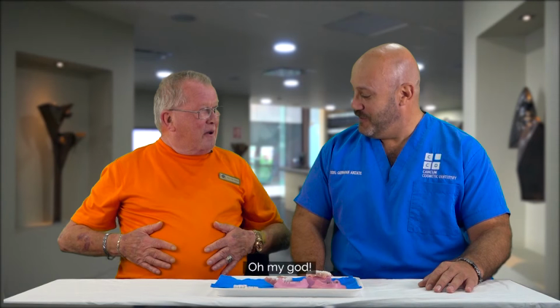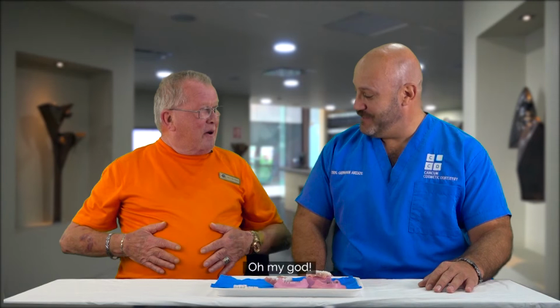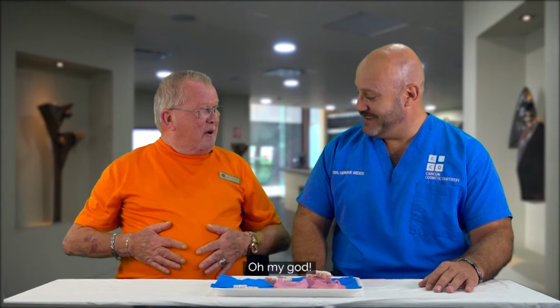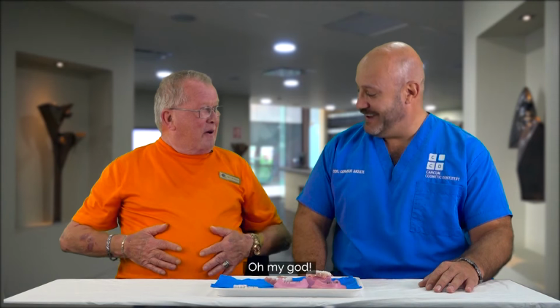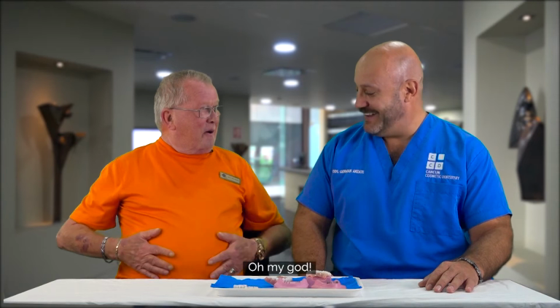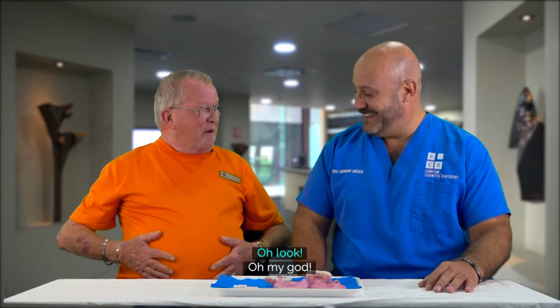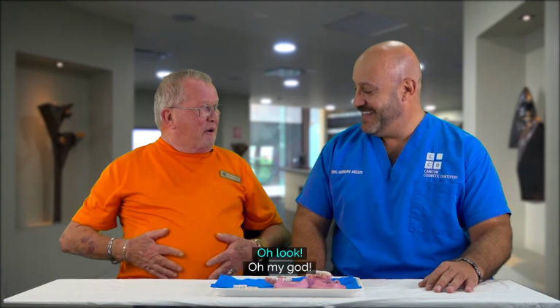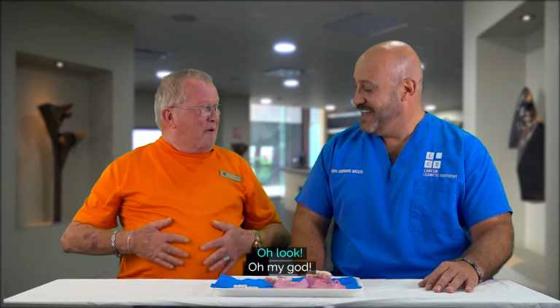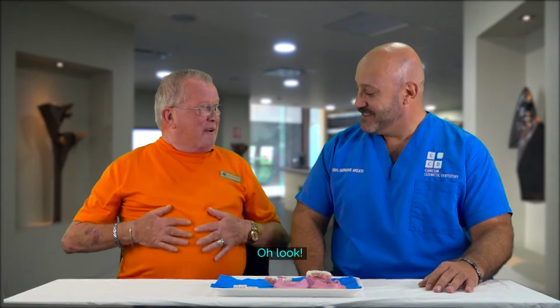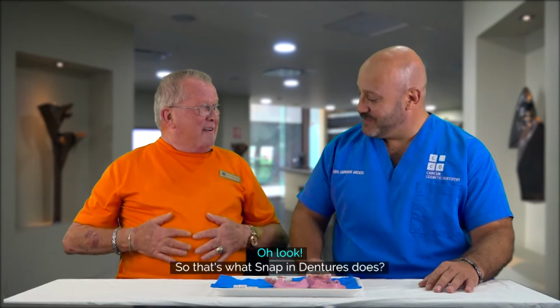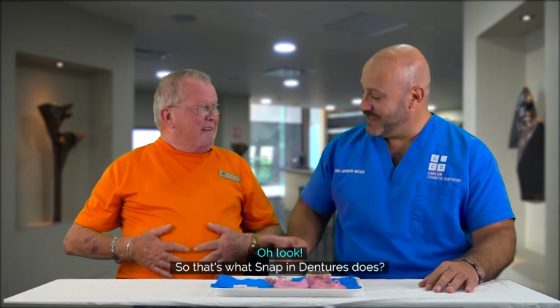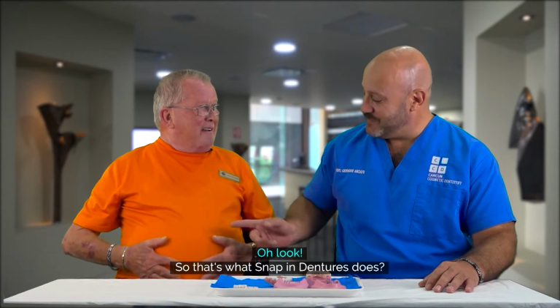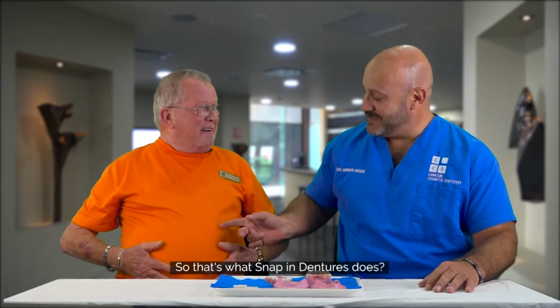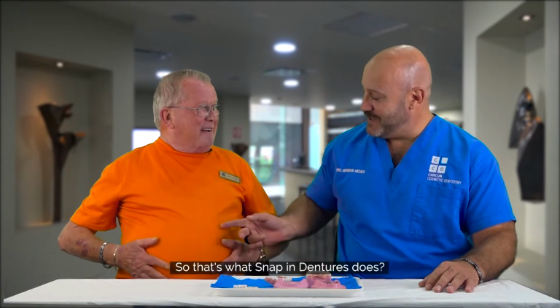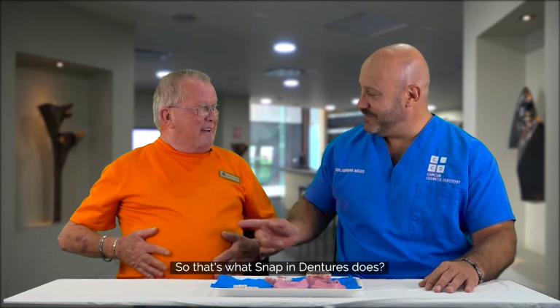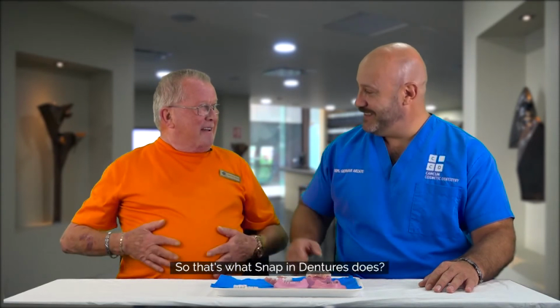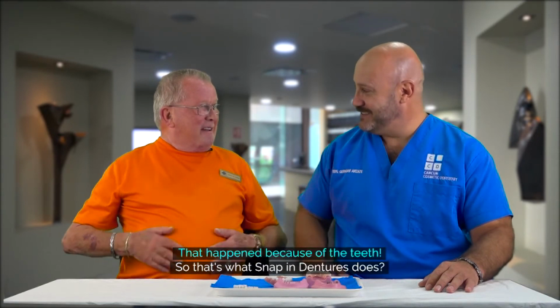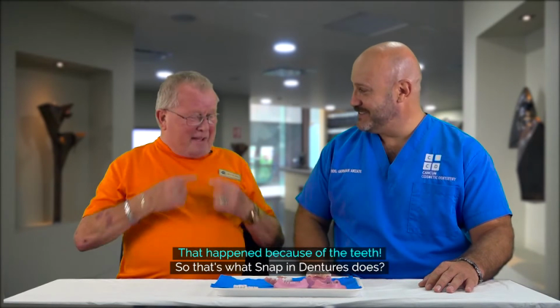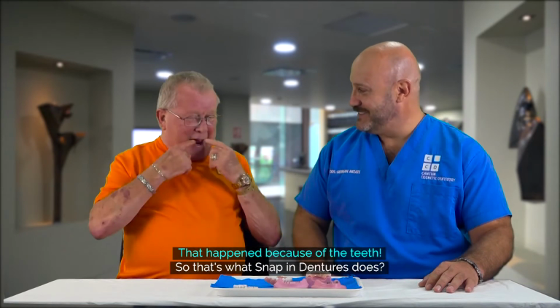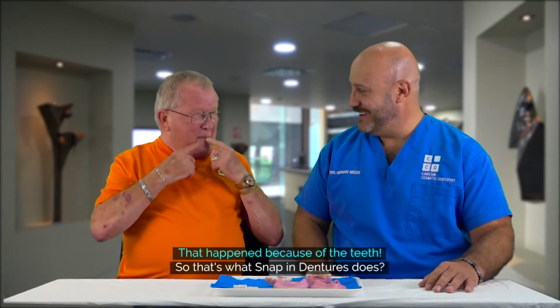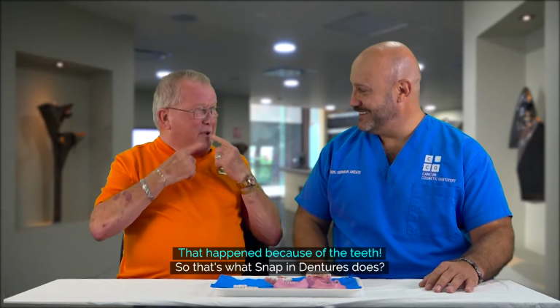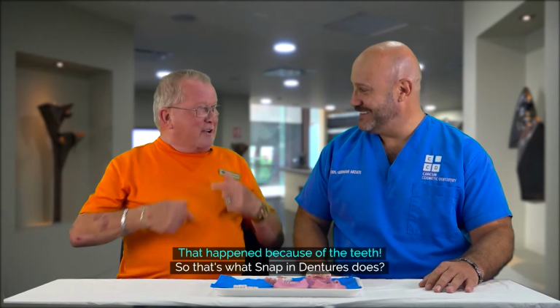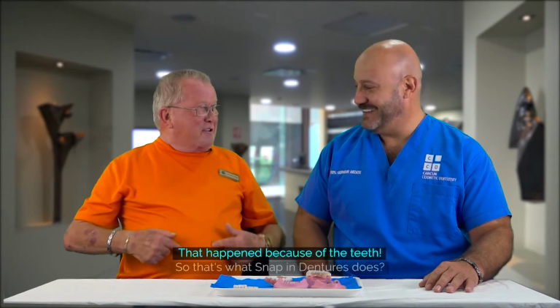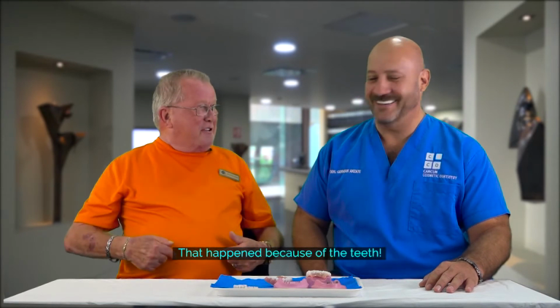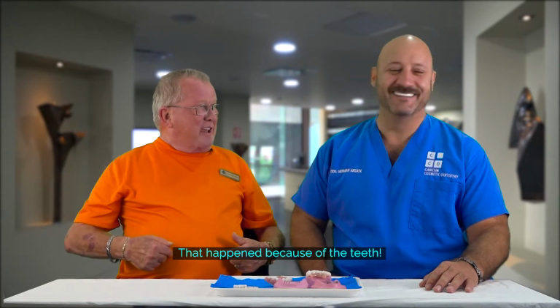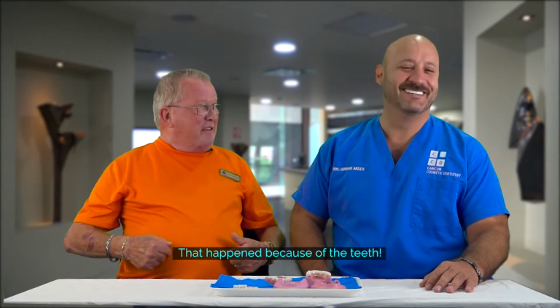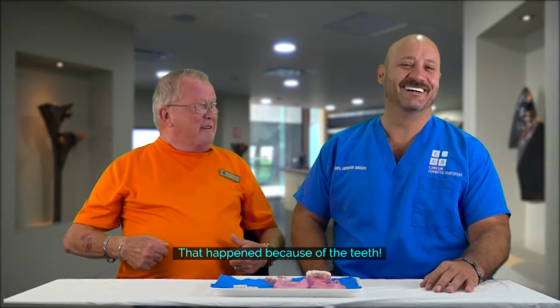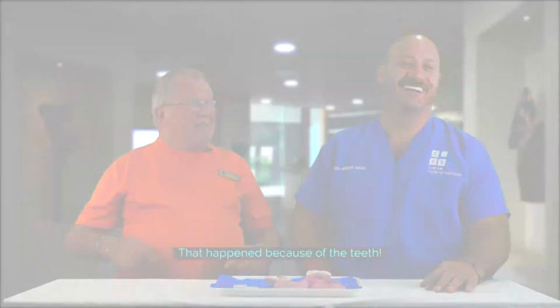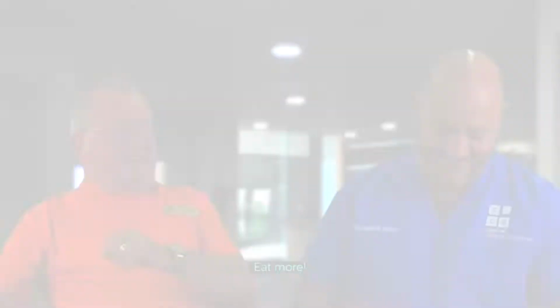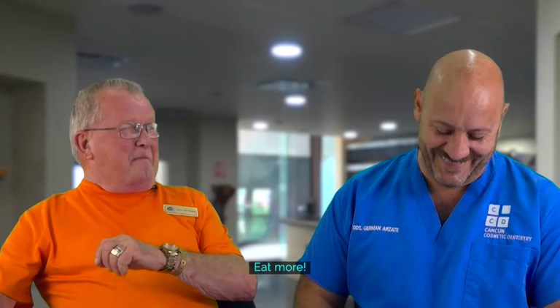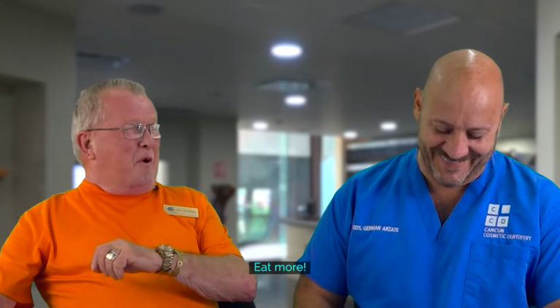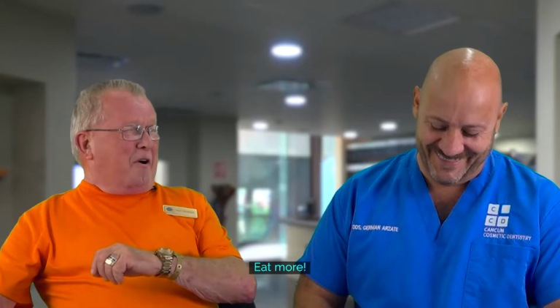Oh my god. Oh look. So that's what Snapping Dentures does. That happens because of the teeth. Eat more.